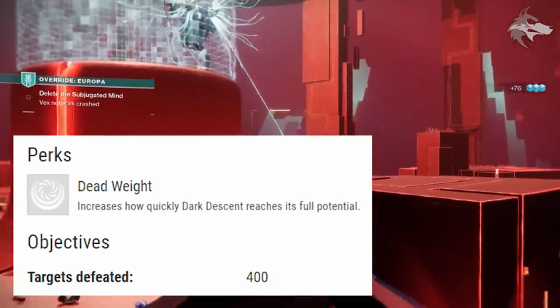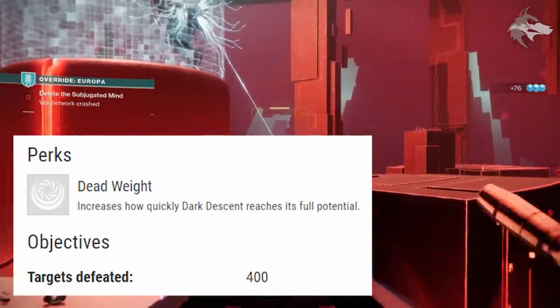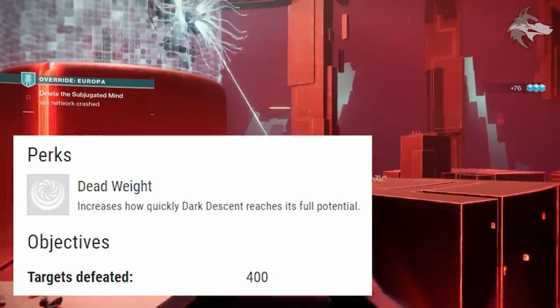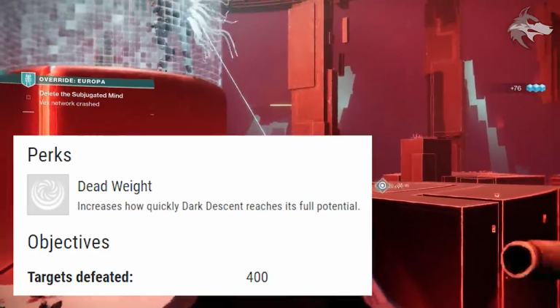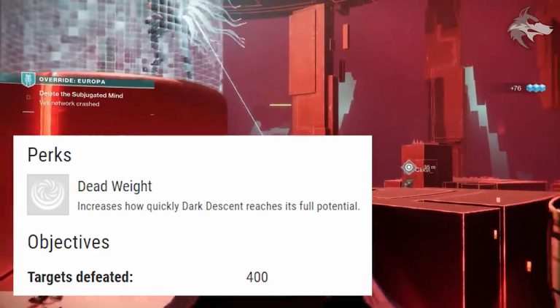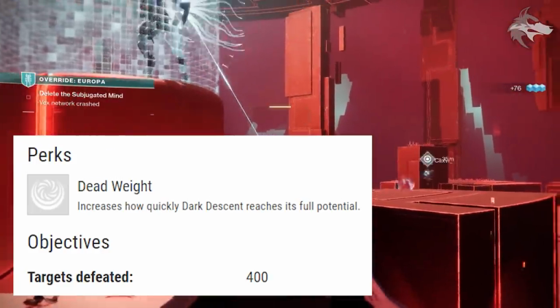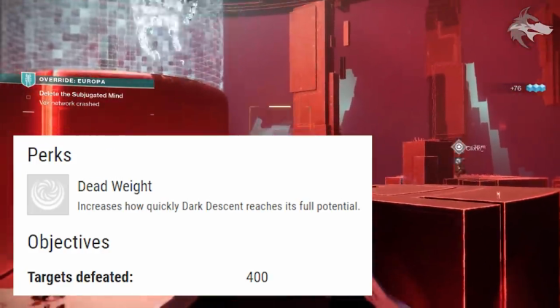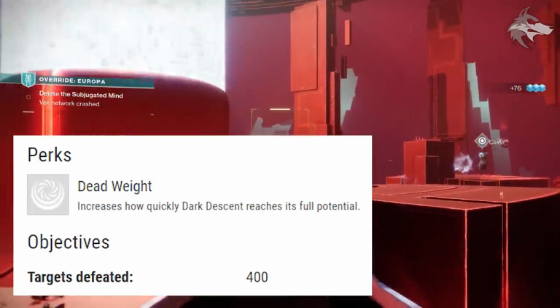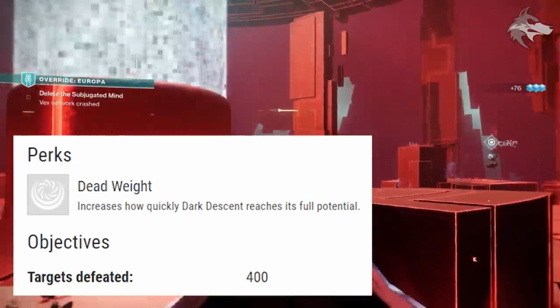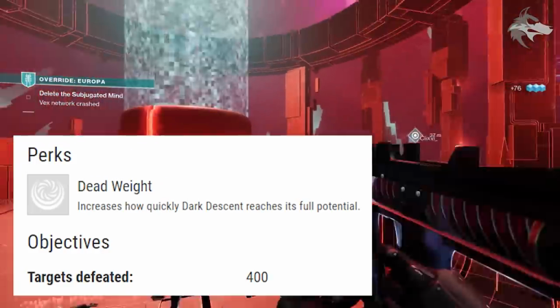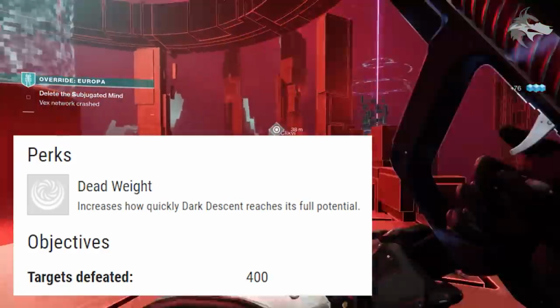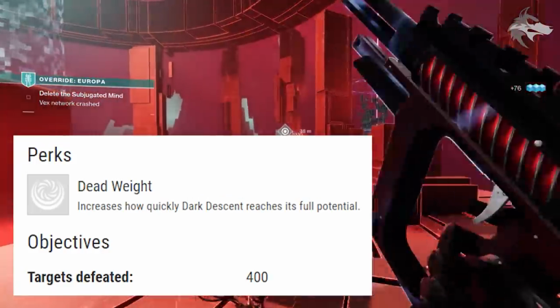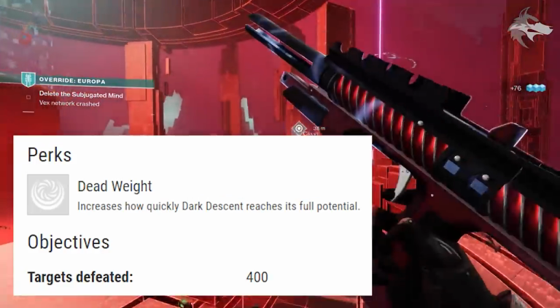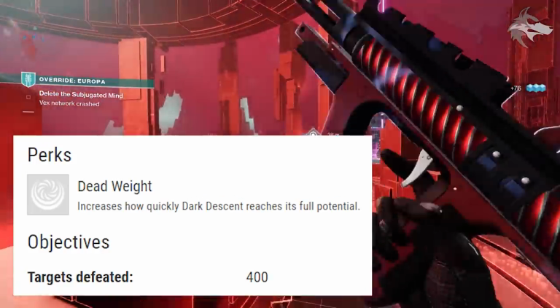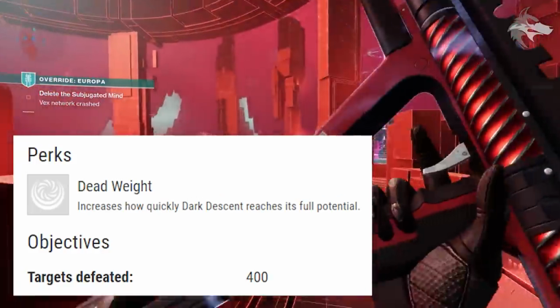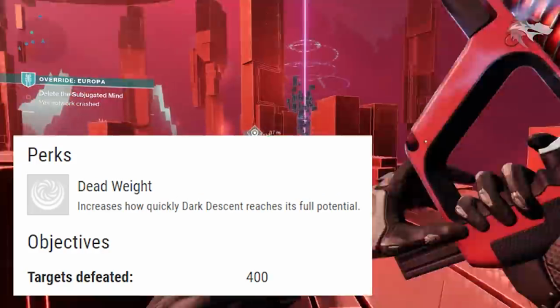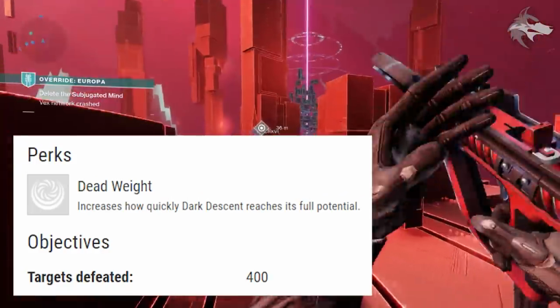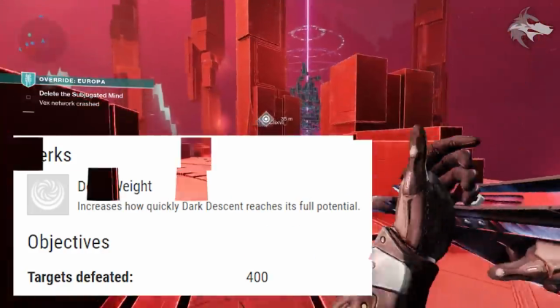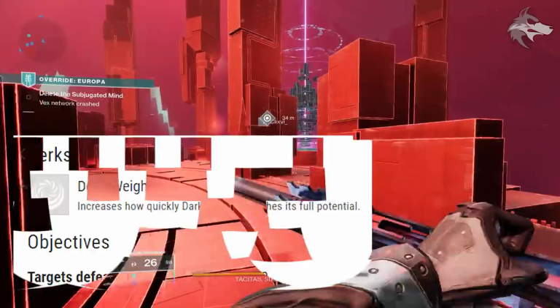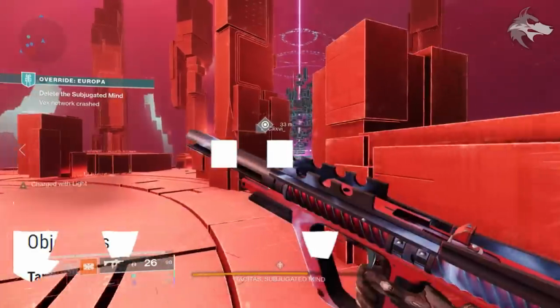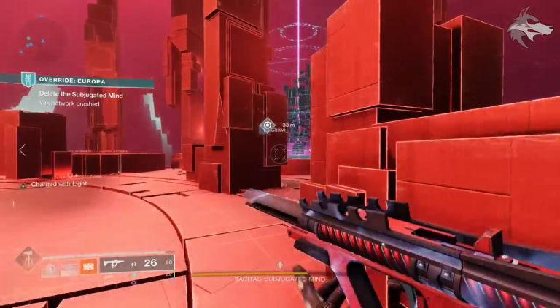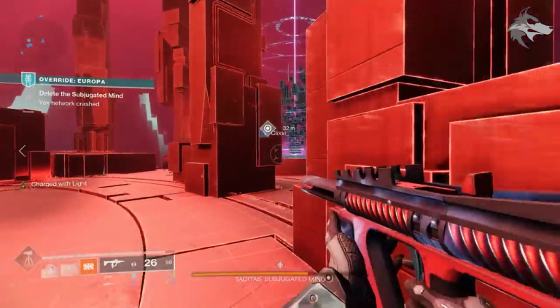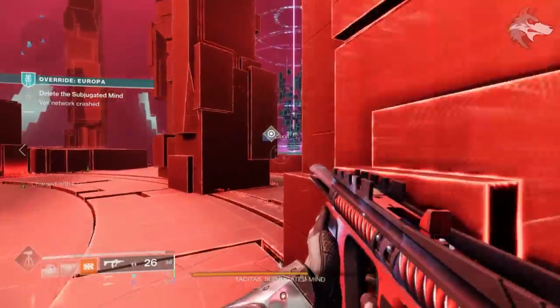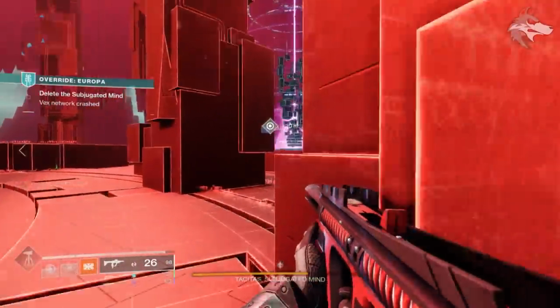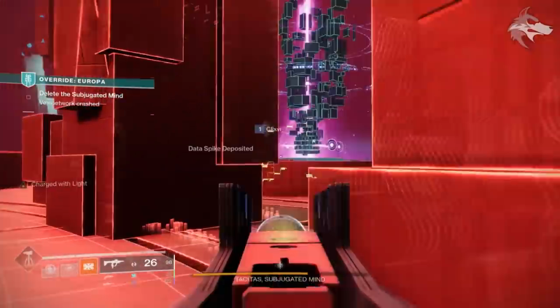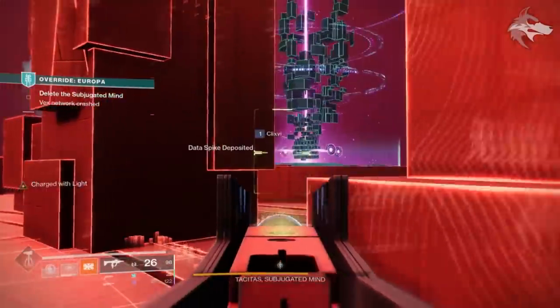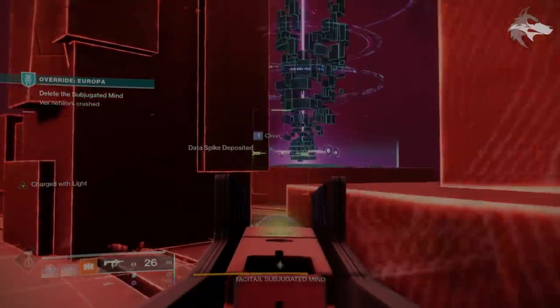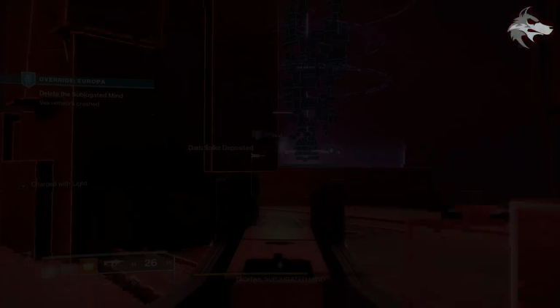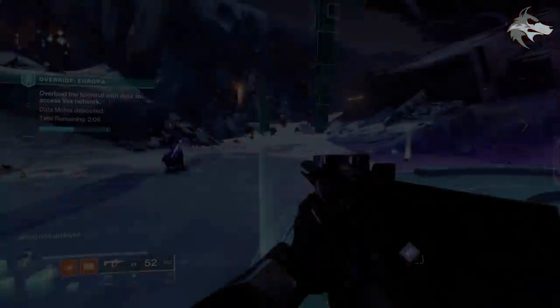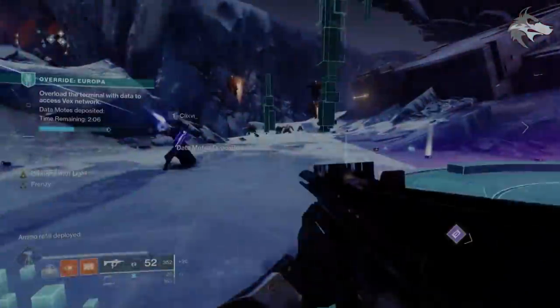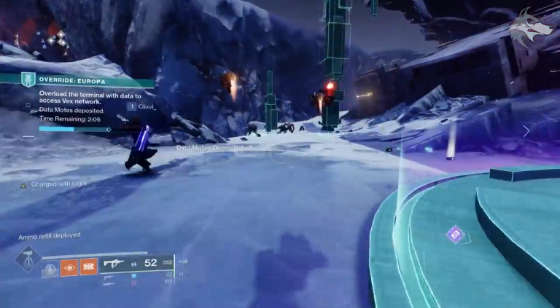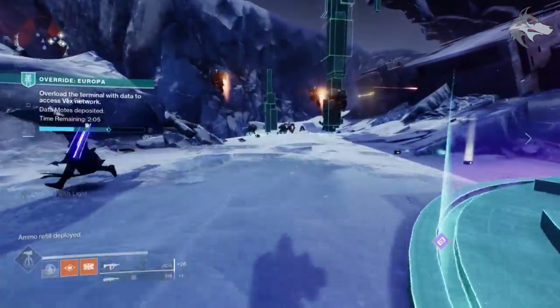We also have the introduction of the Deathbringer catalyst this season, which will drop randomly in playlist activities. The perk is Dead Weight, which increases how quickly Dark Descent reaches its full potential — essentially giving the weapon a meaningful buff.